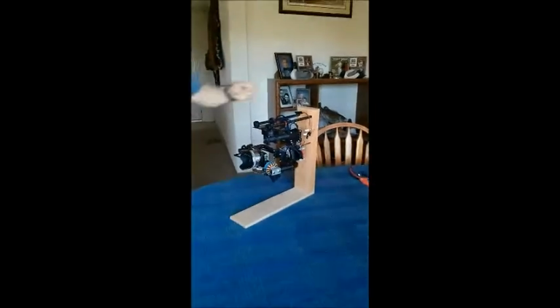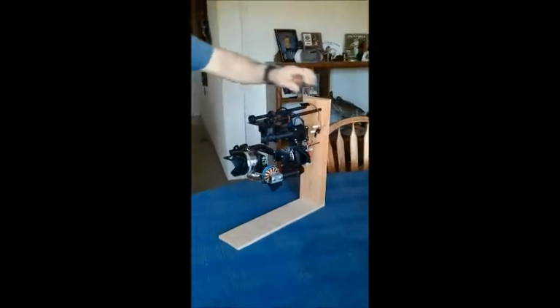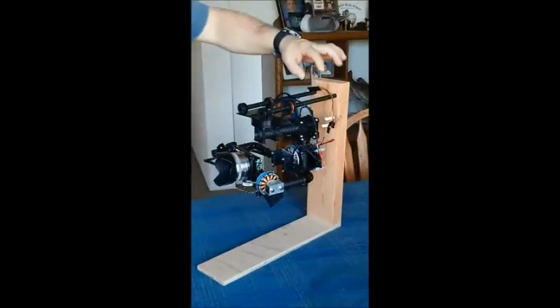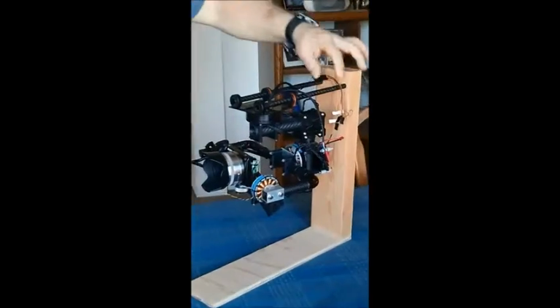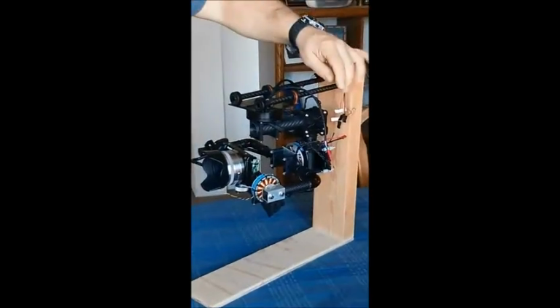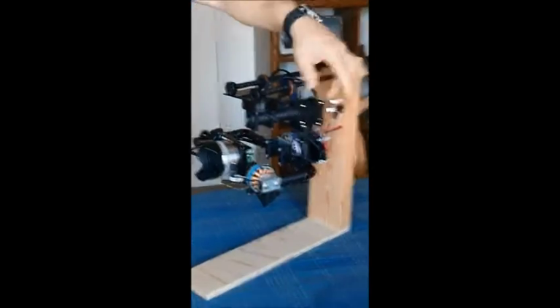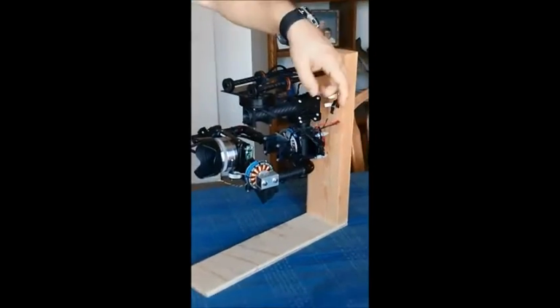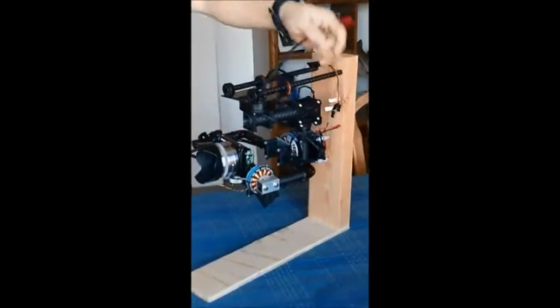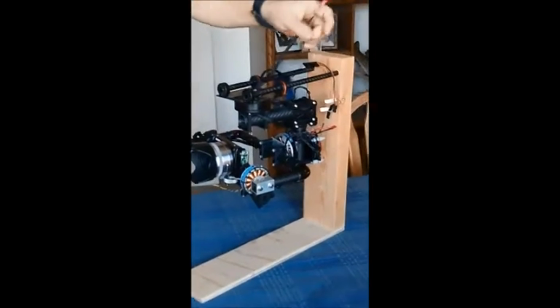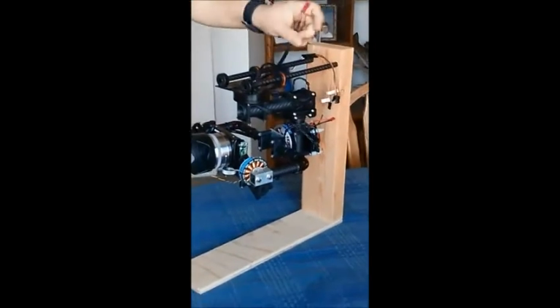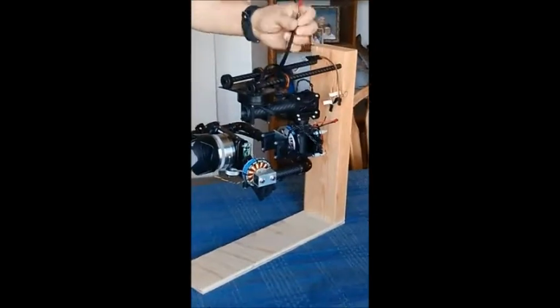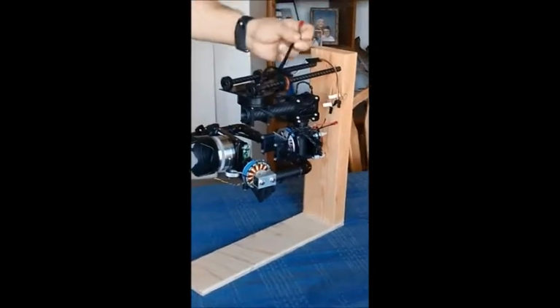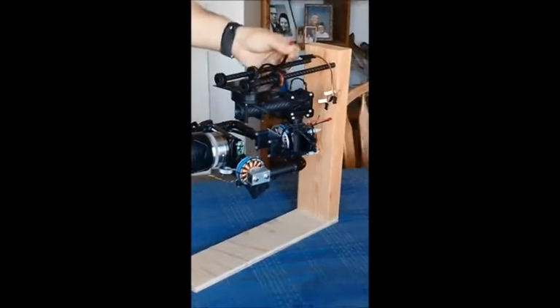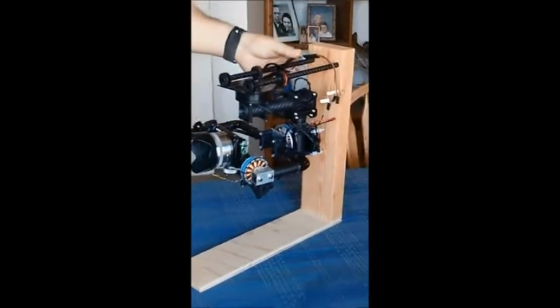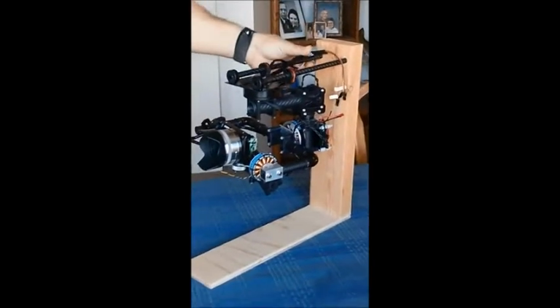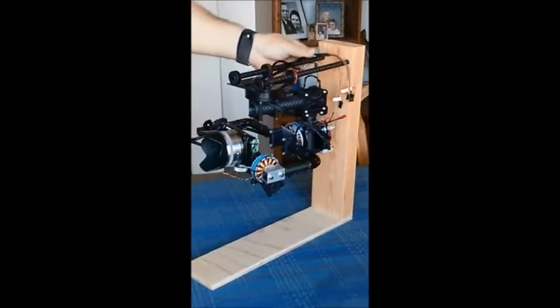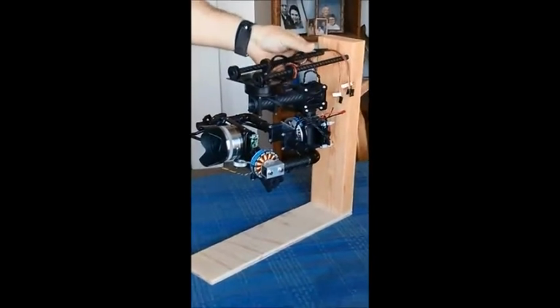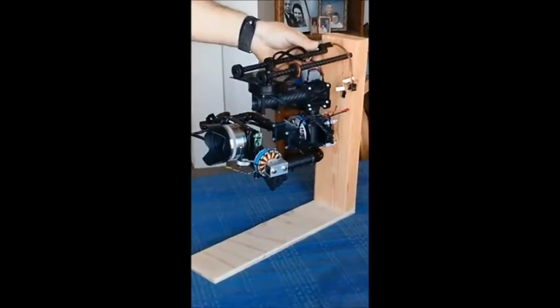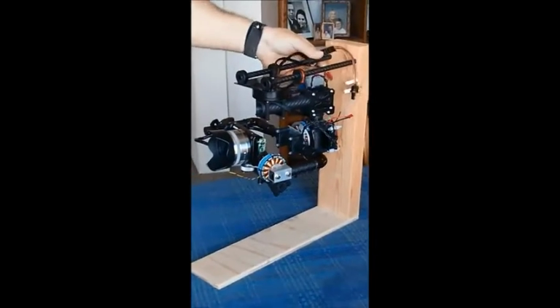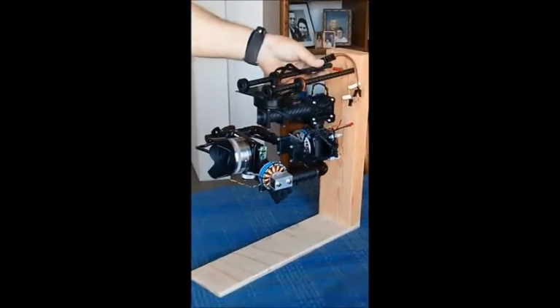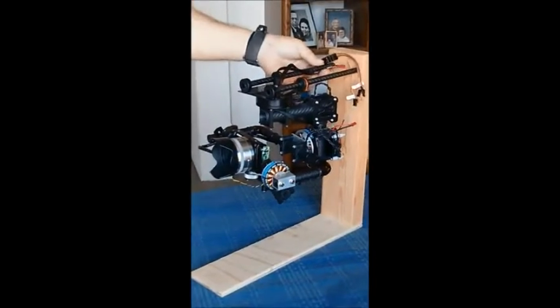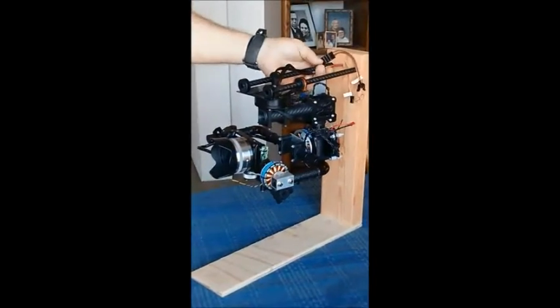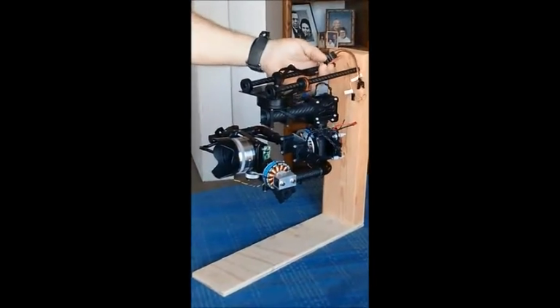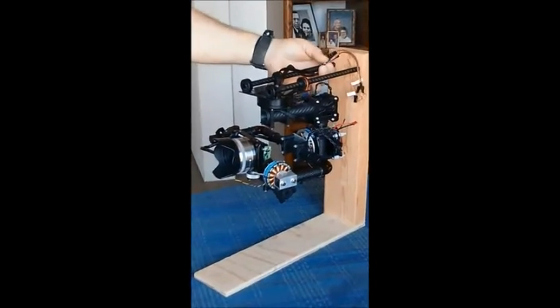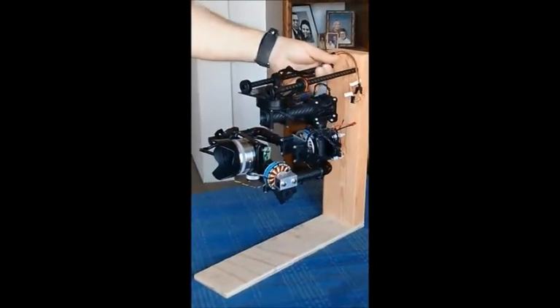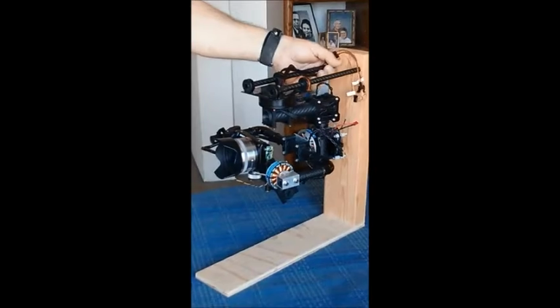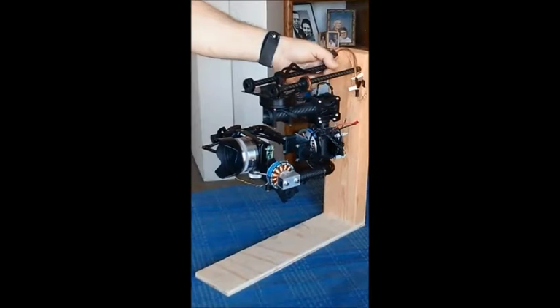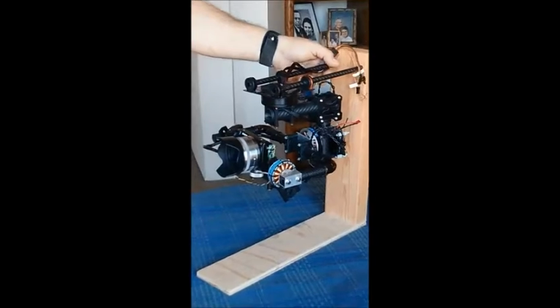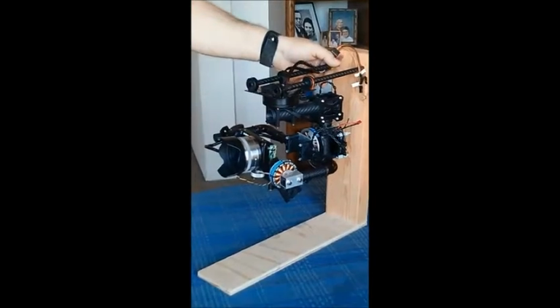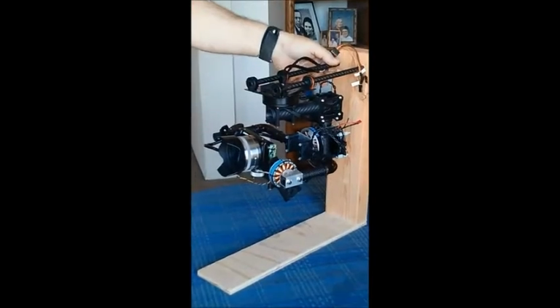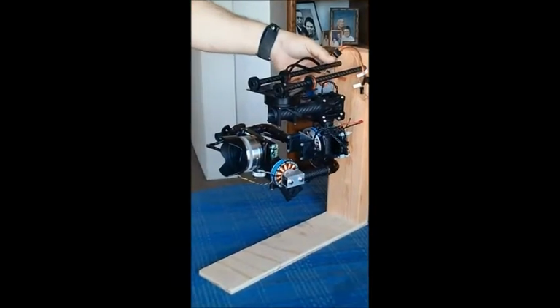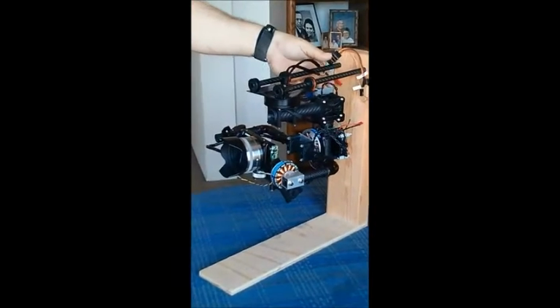This is my gimbal, a Lexmos 8-bit controller.